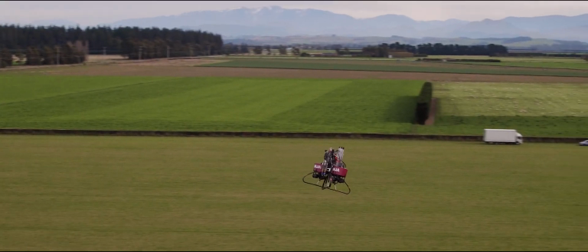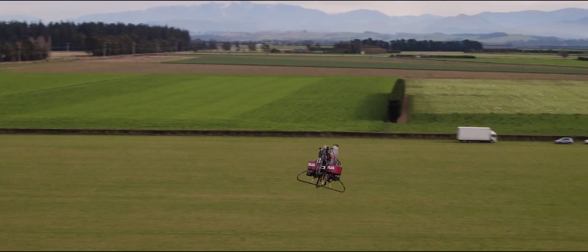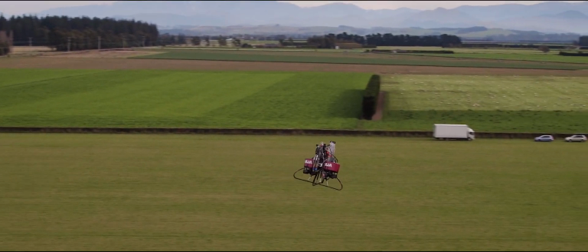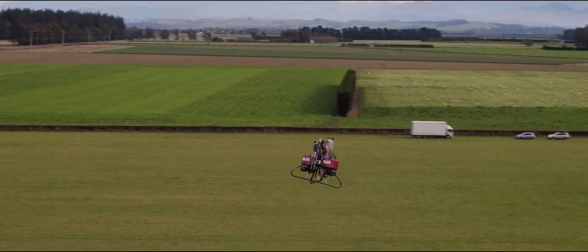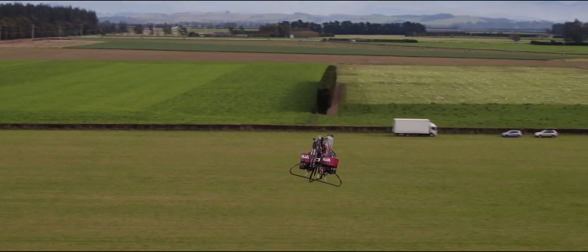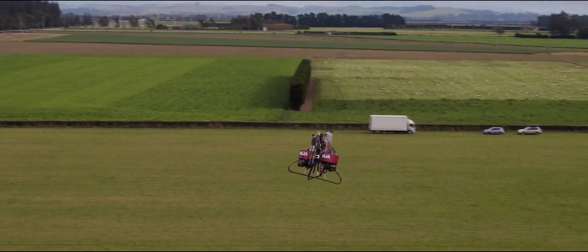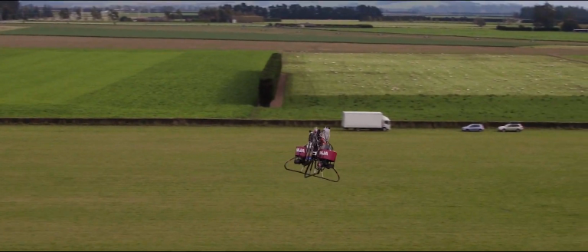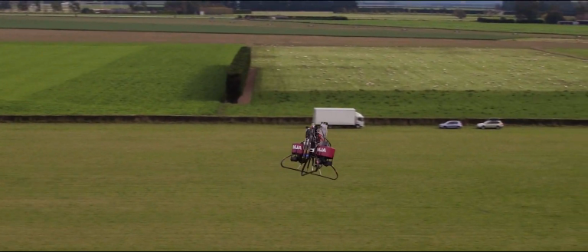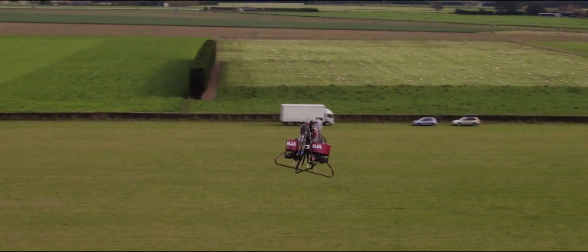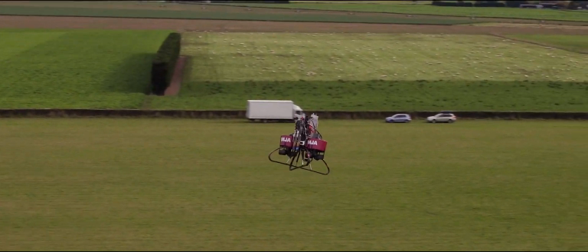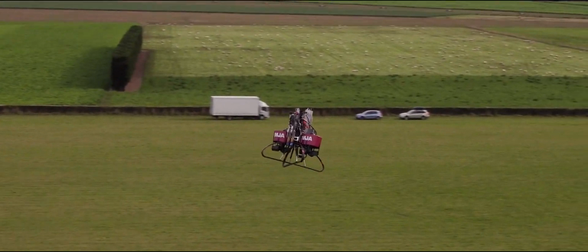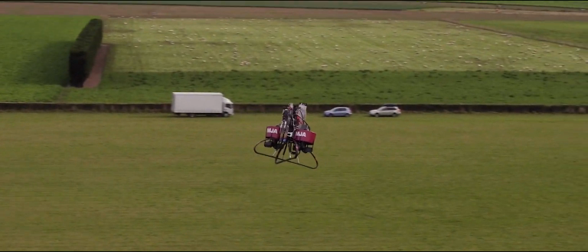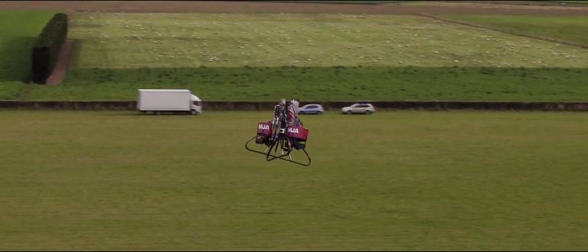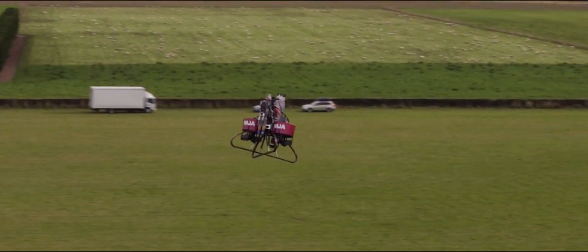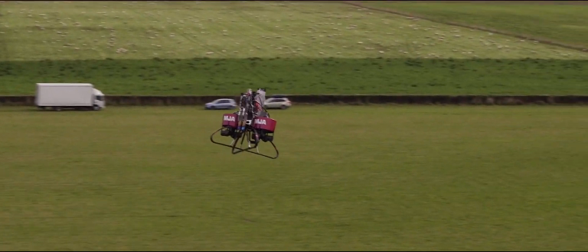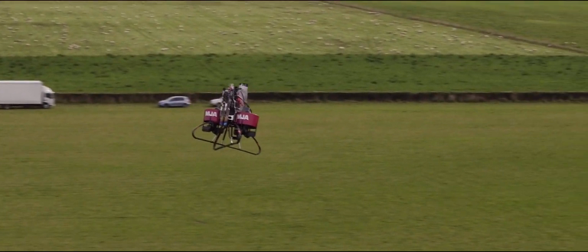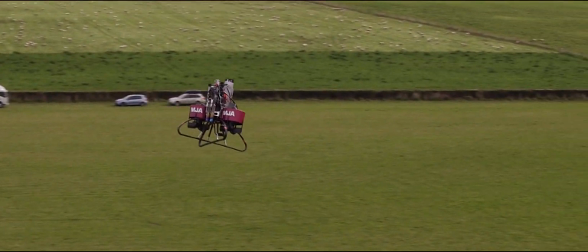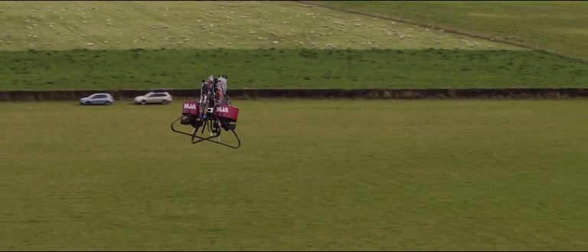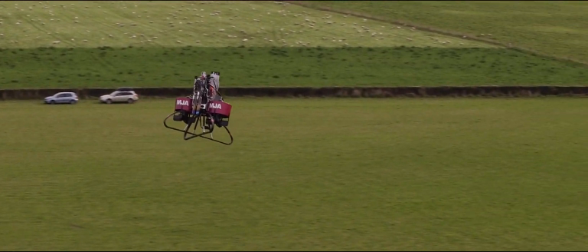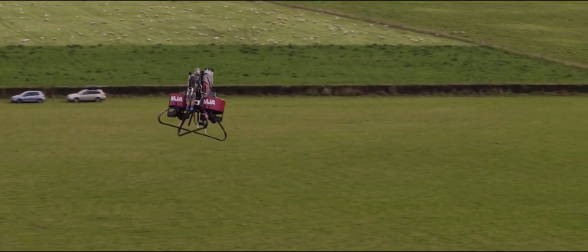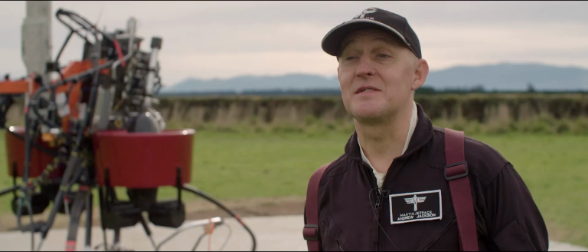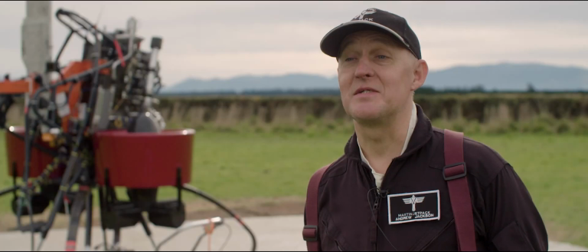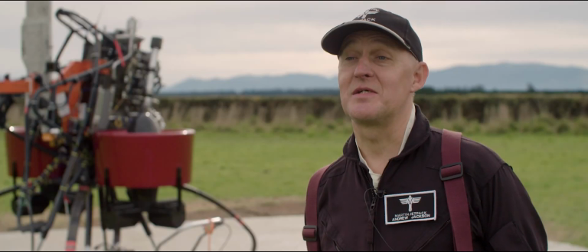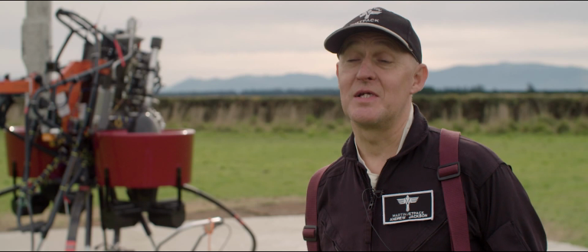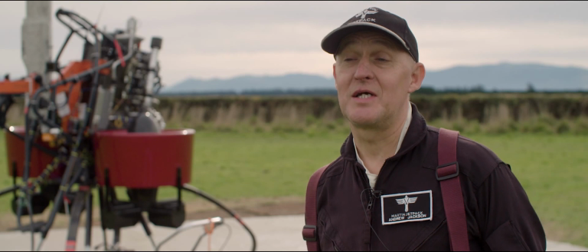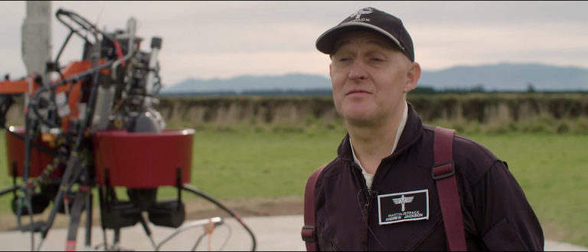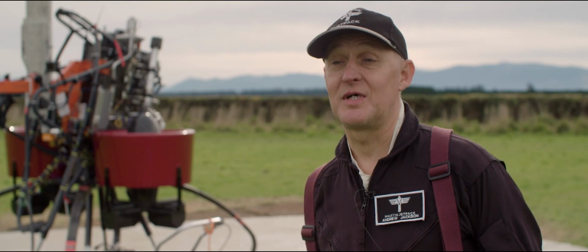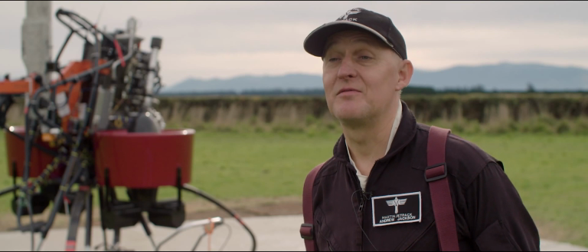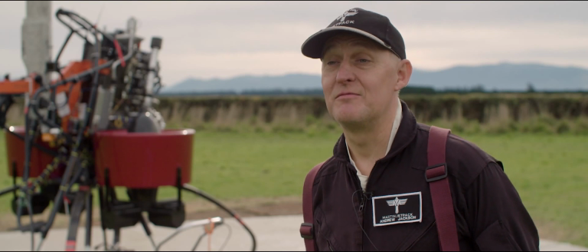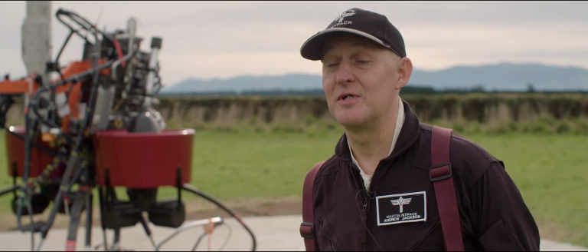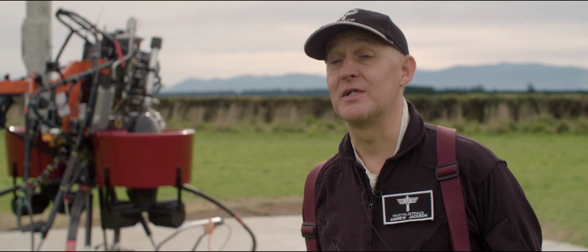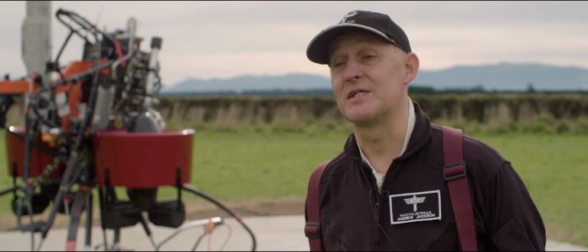For the flying that I've done — just my second flight today — it's a delight to fly, really nice.